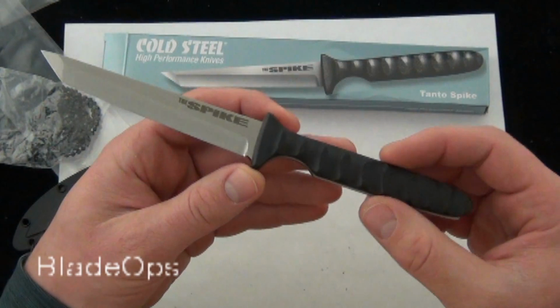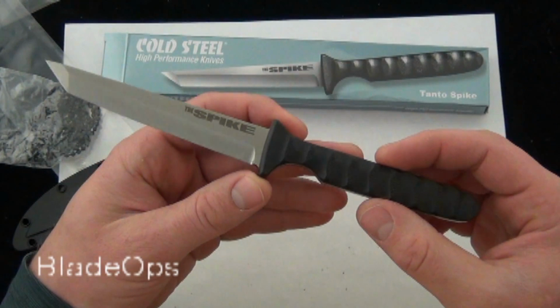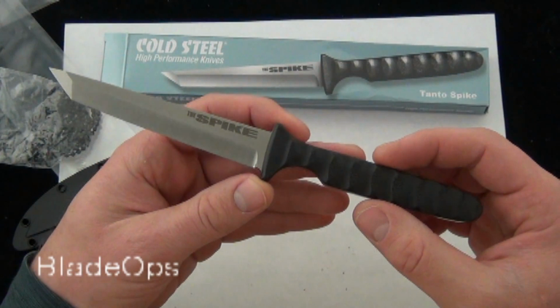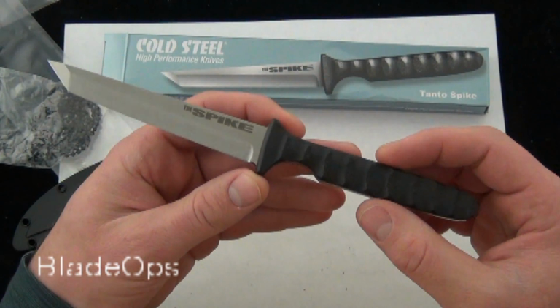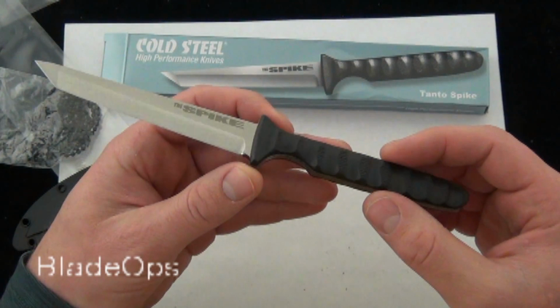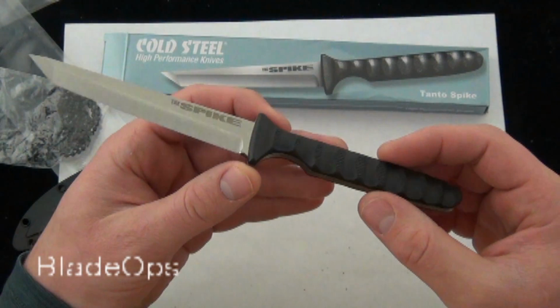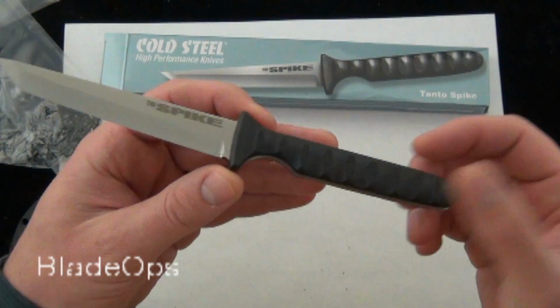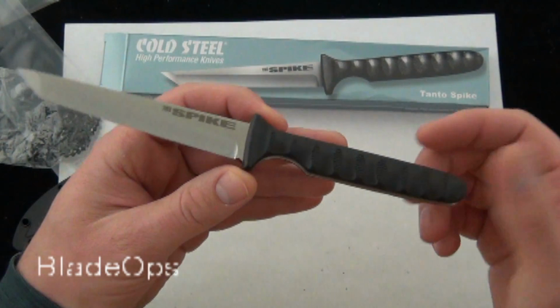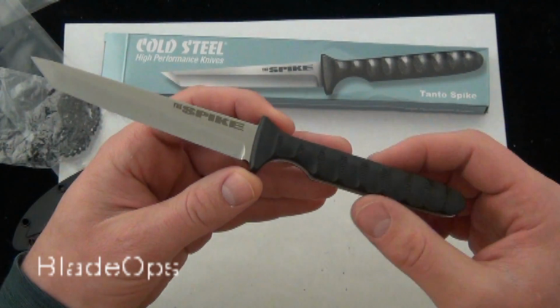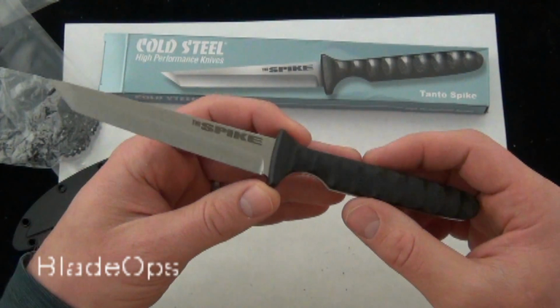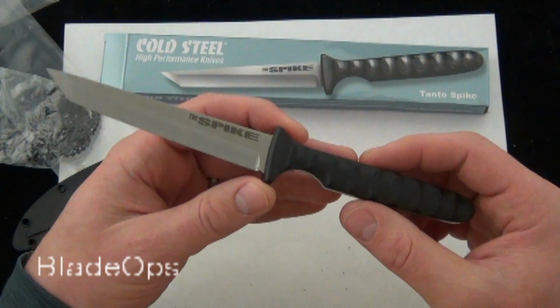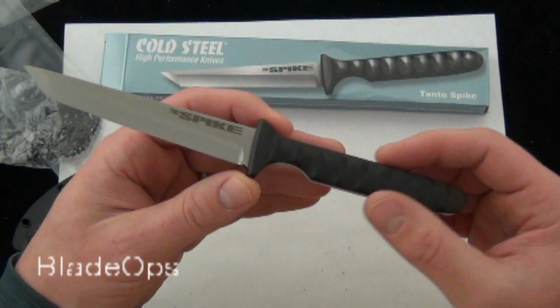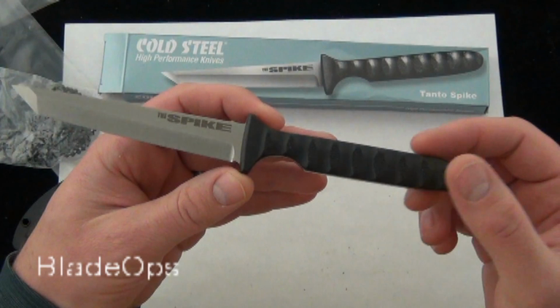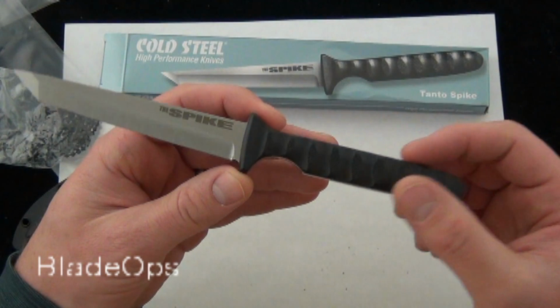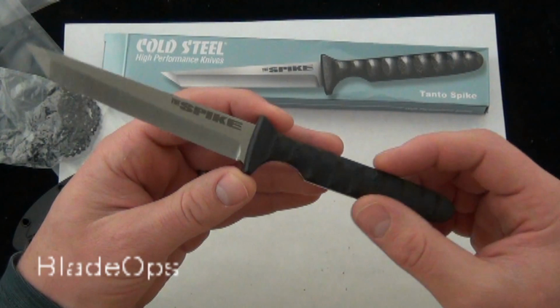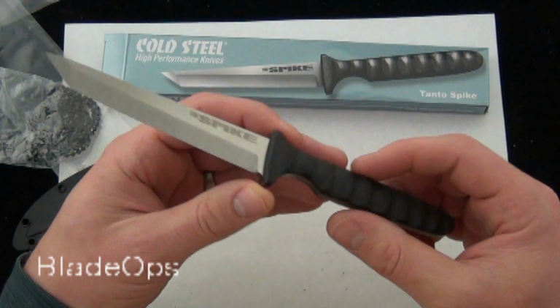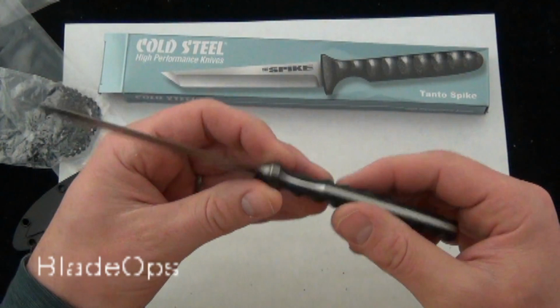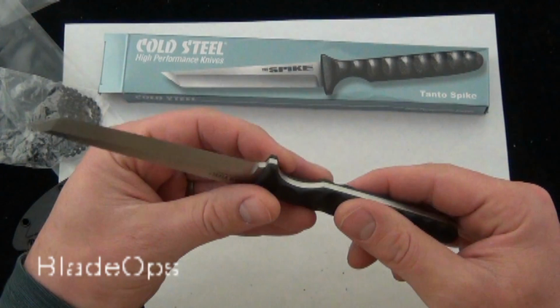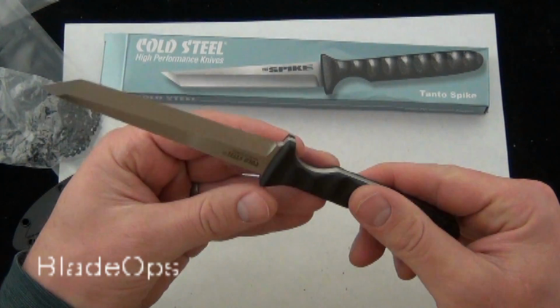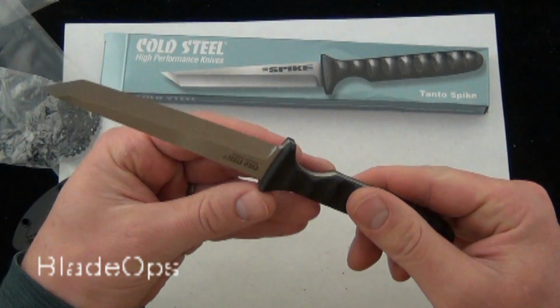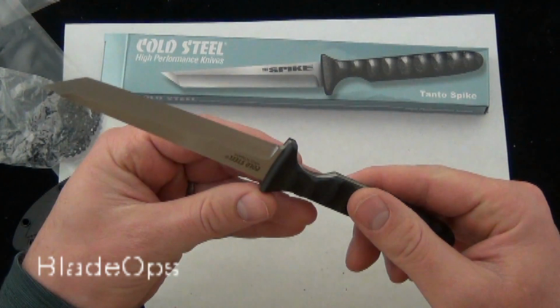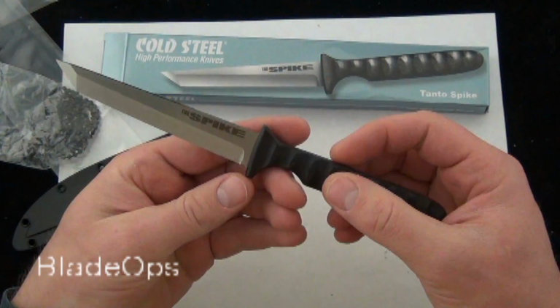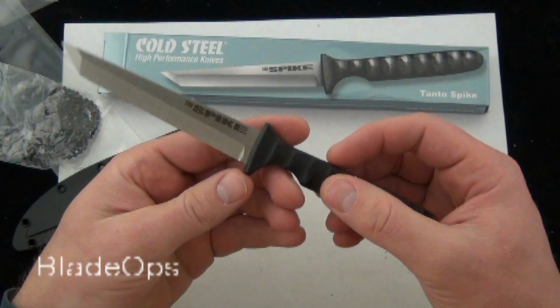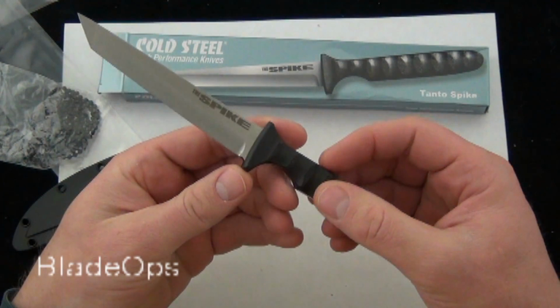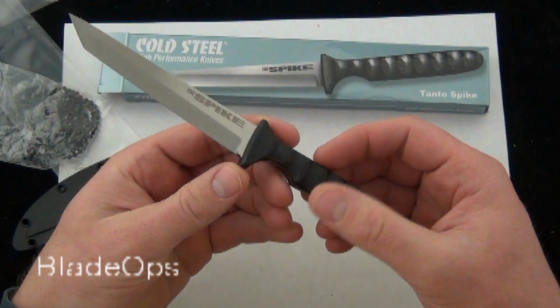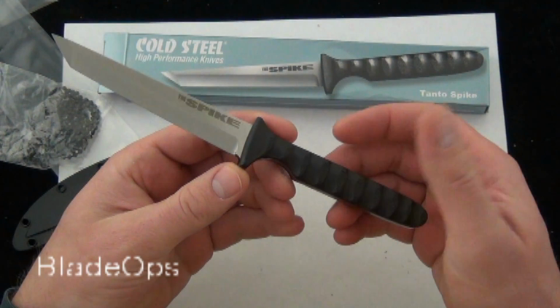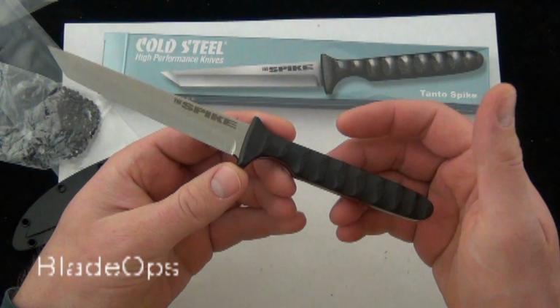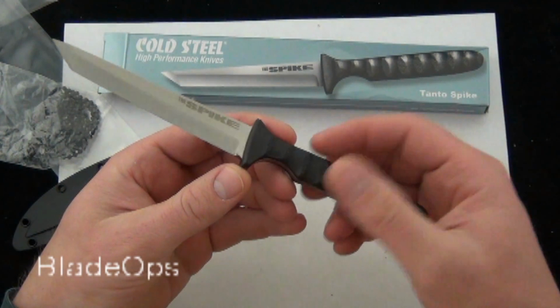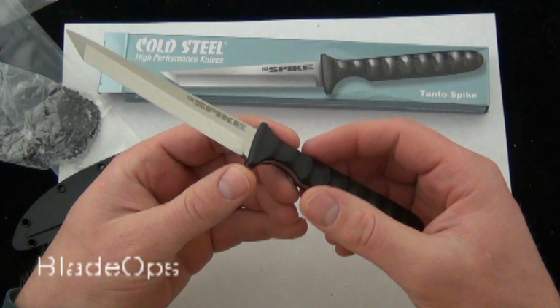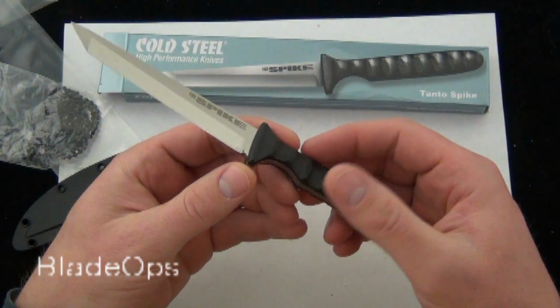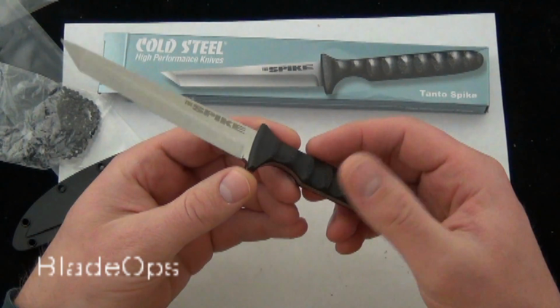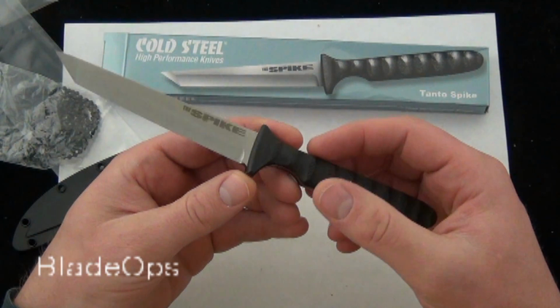This could be used as a tactical blade, self-defense, backup blade, but also as a utility blade.